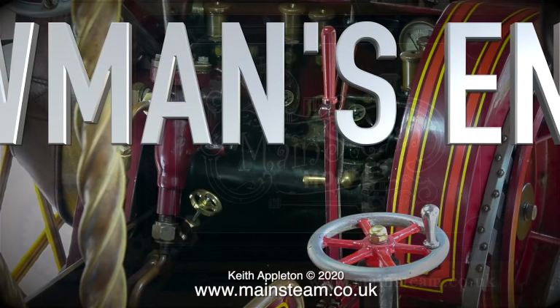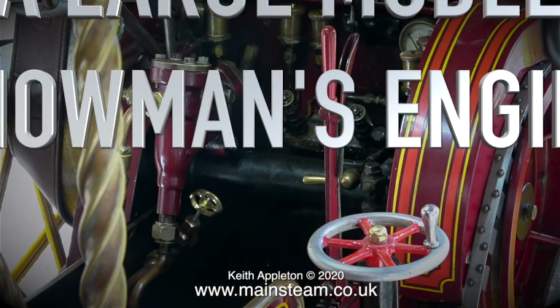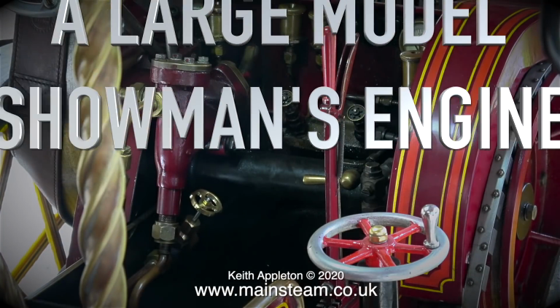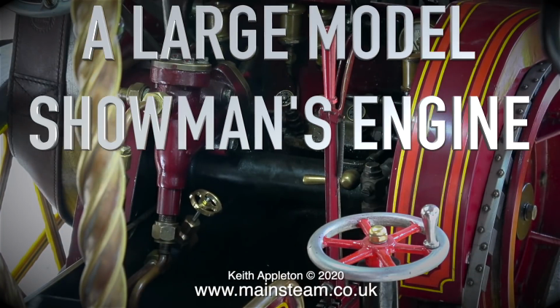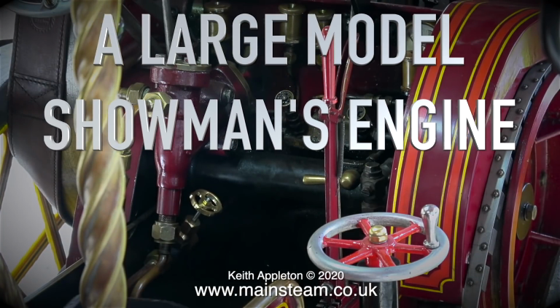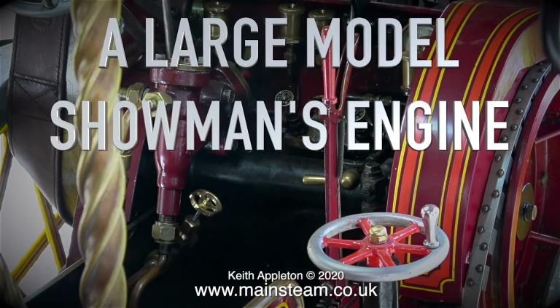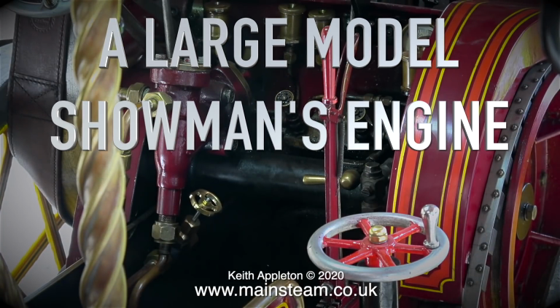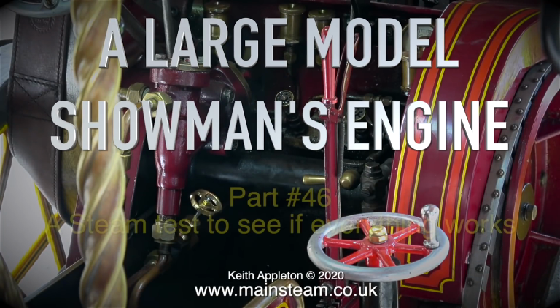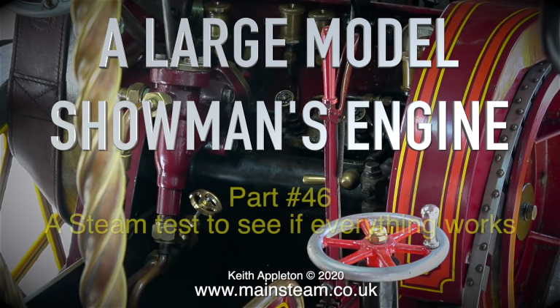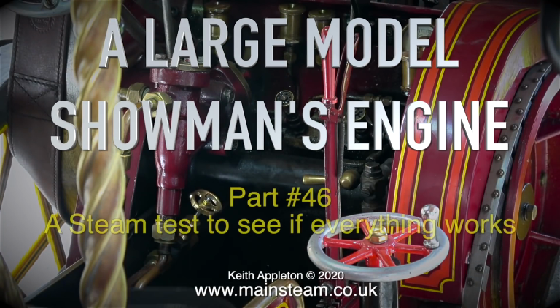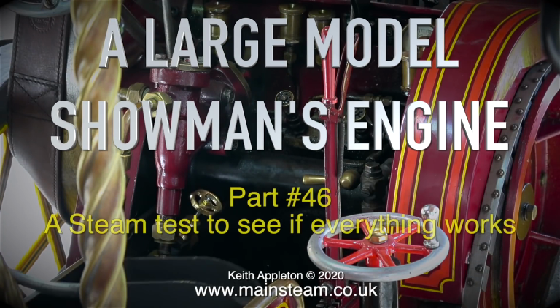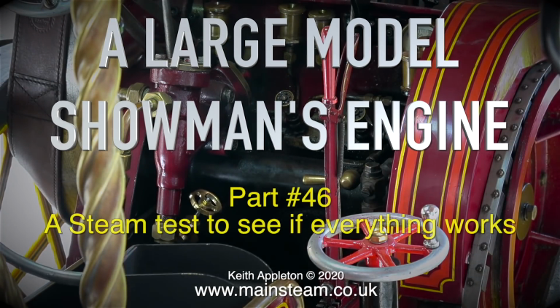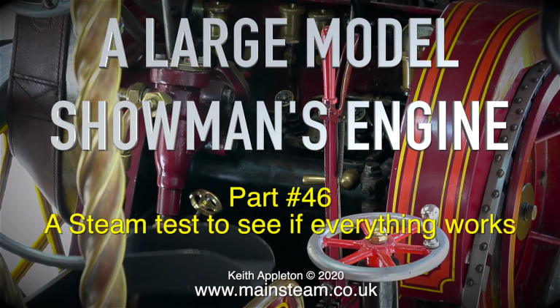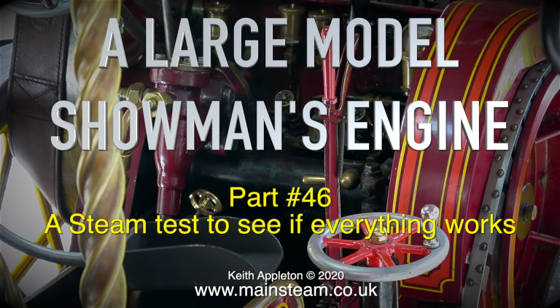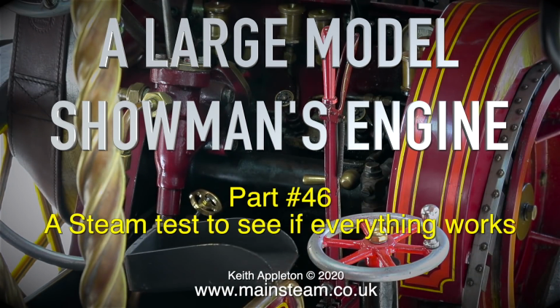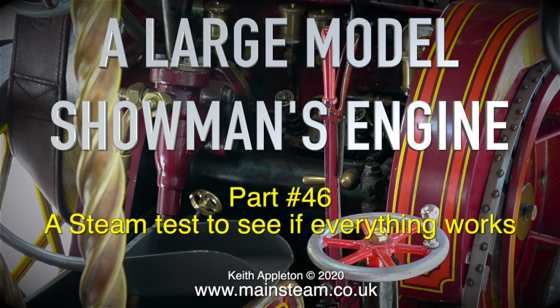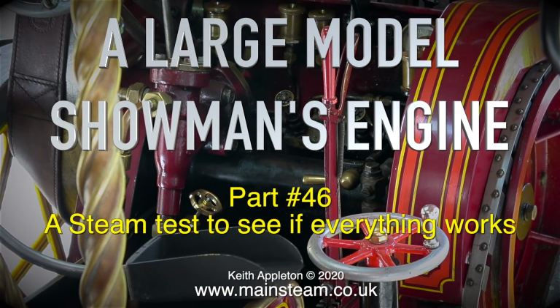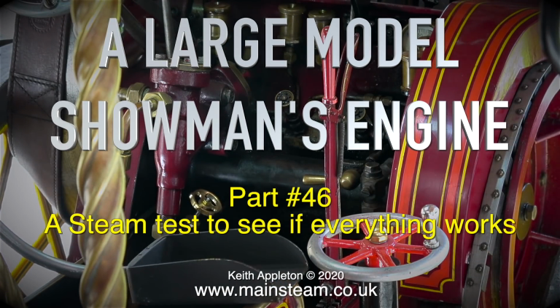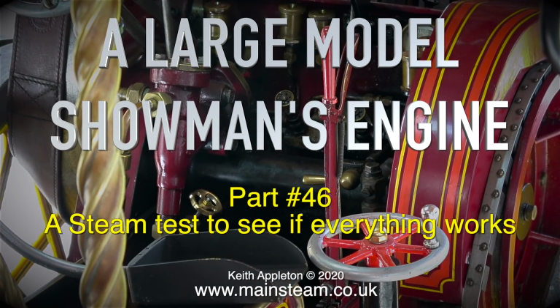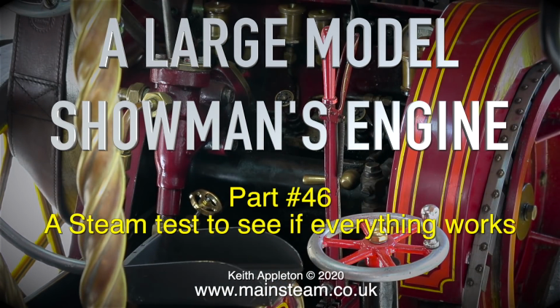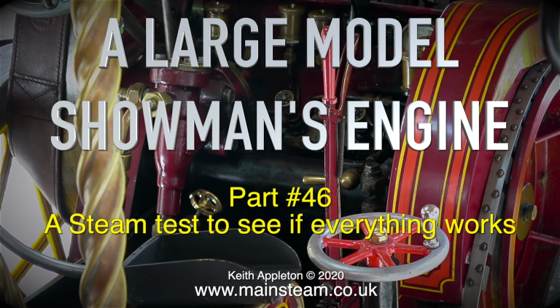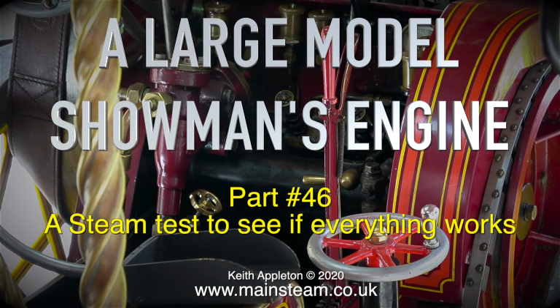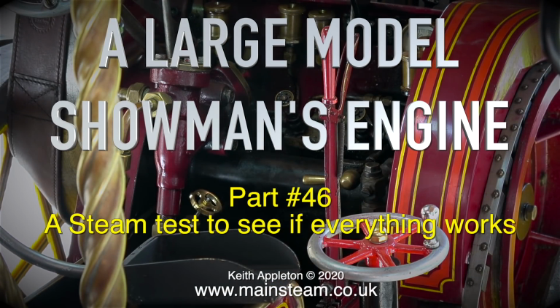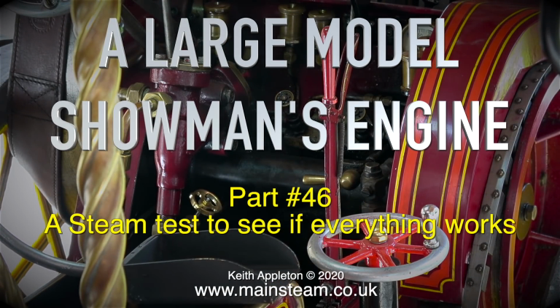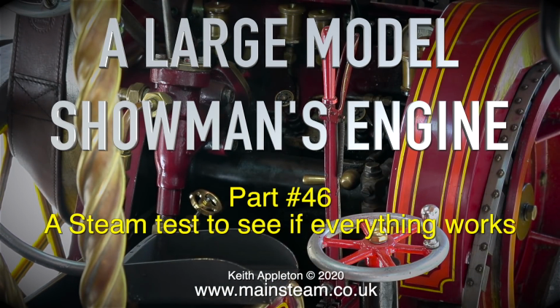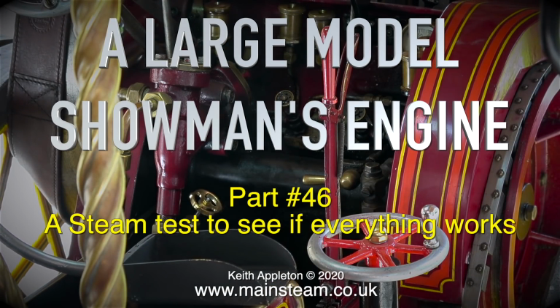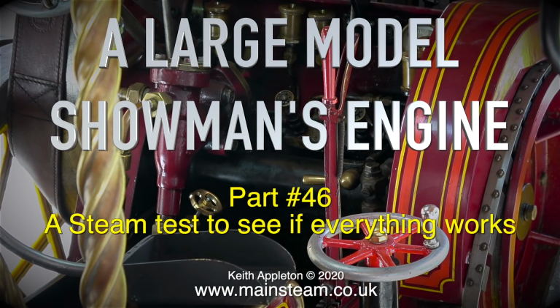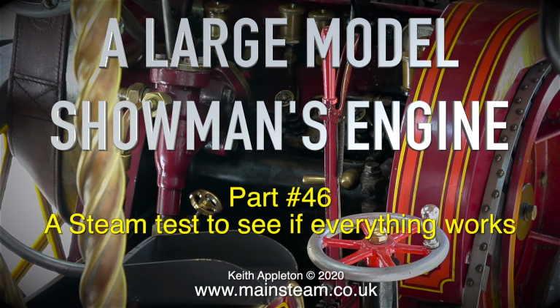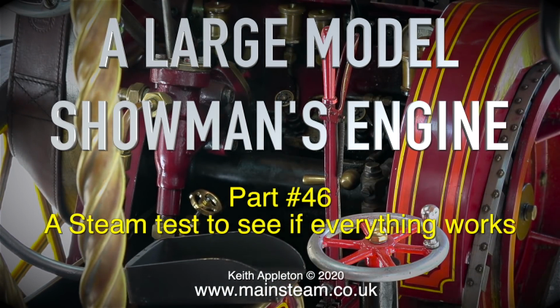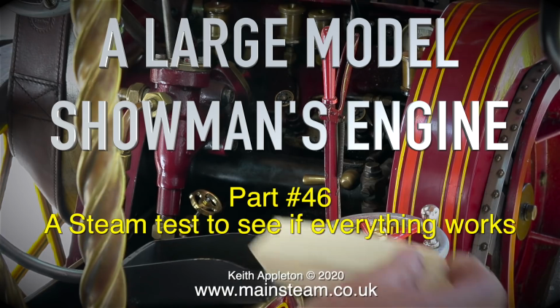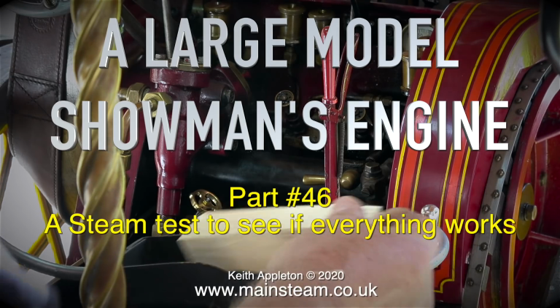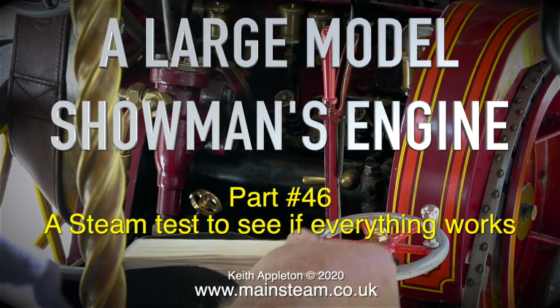Welcome to a large model showman's engine part 46, a steam test to see if everything works.